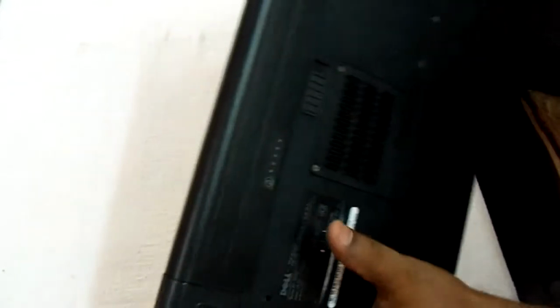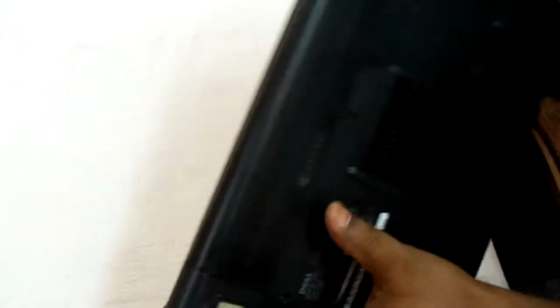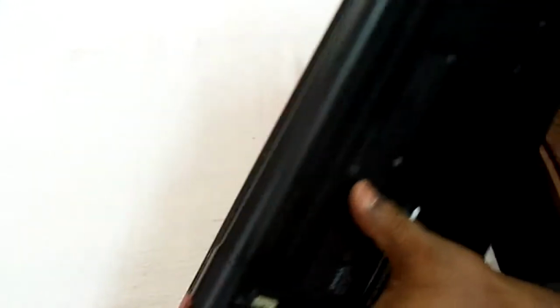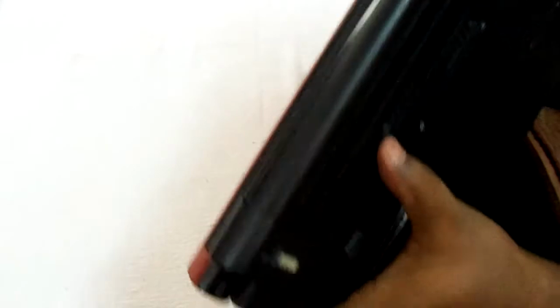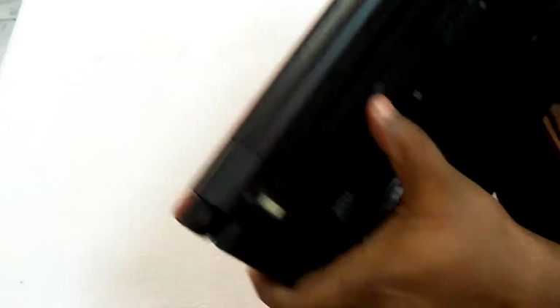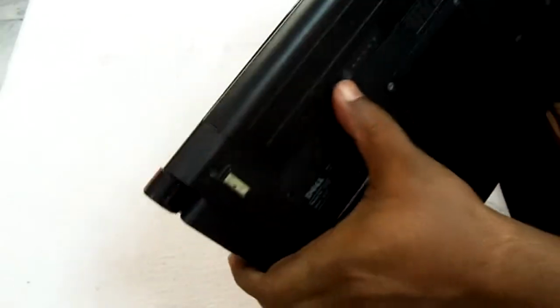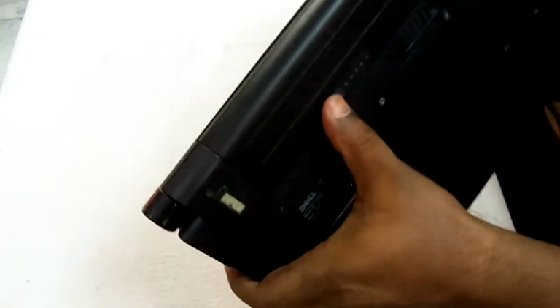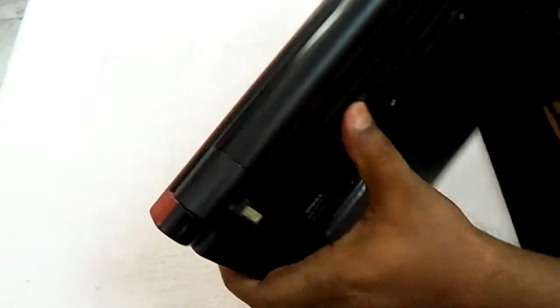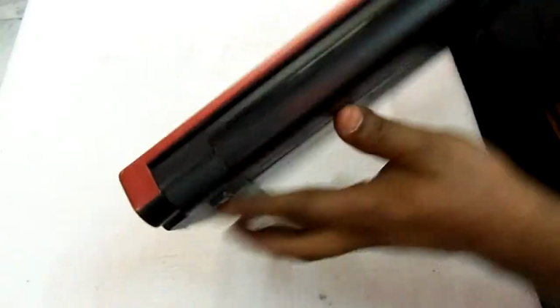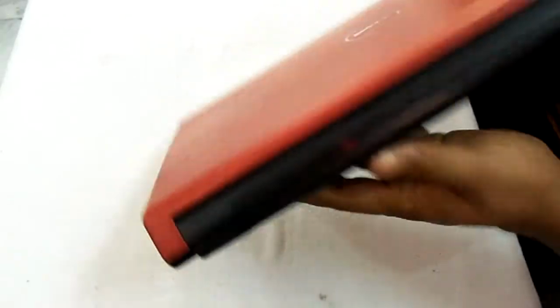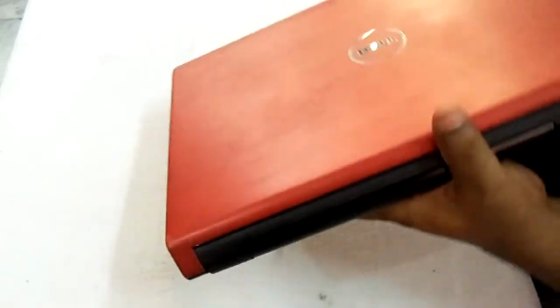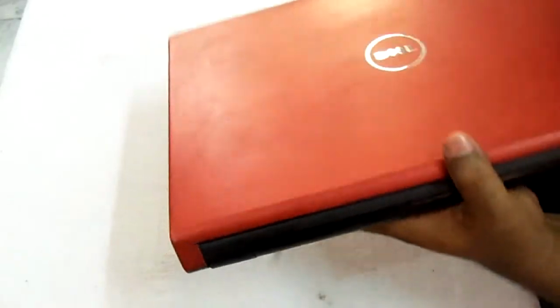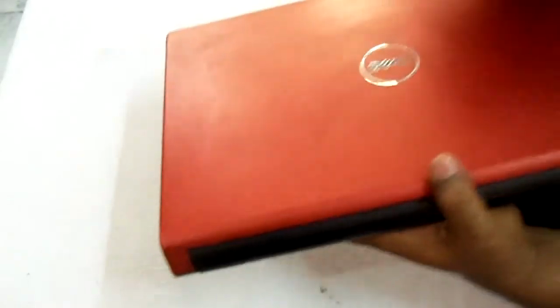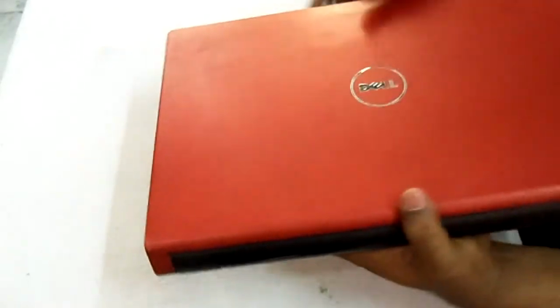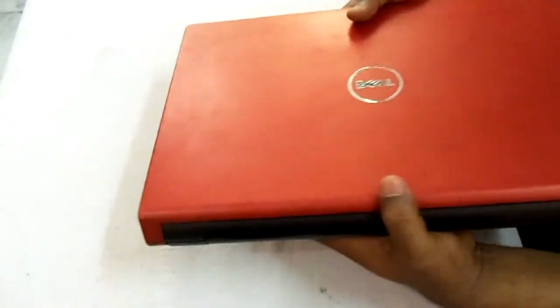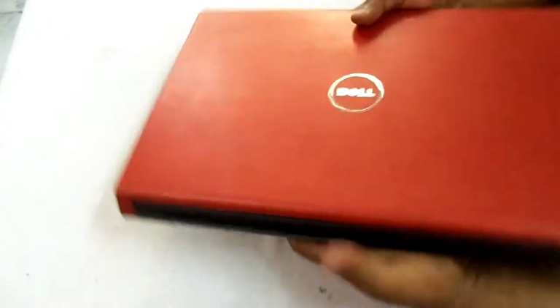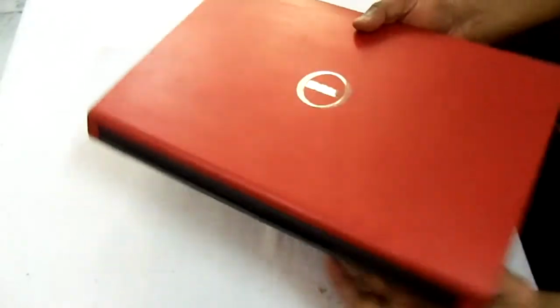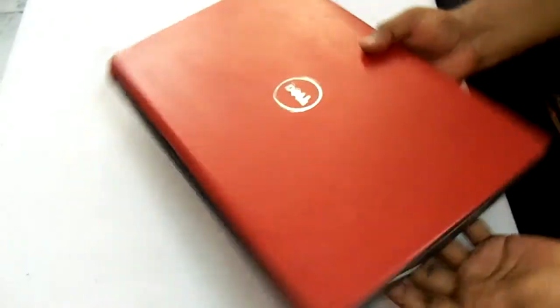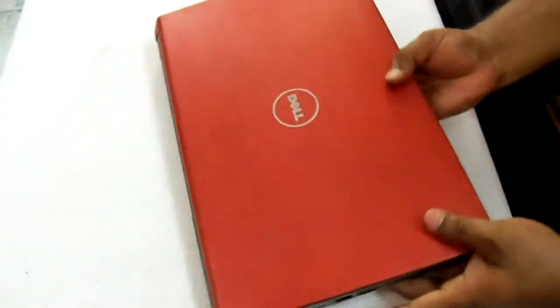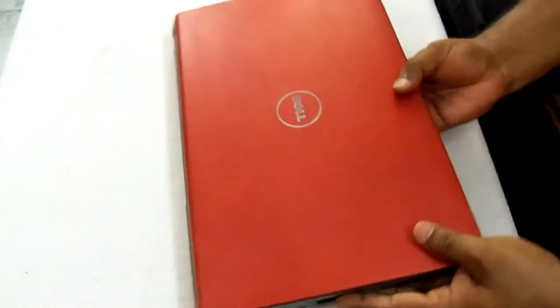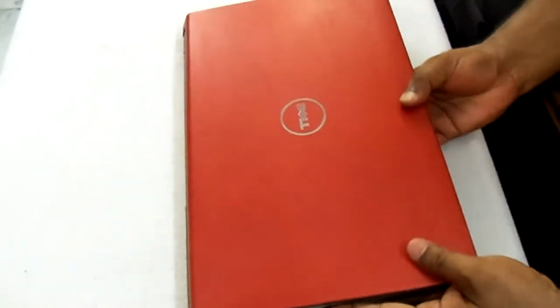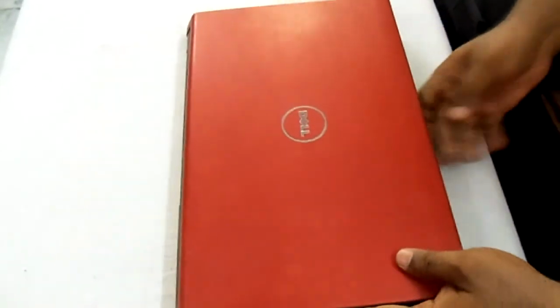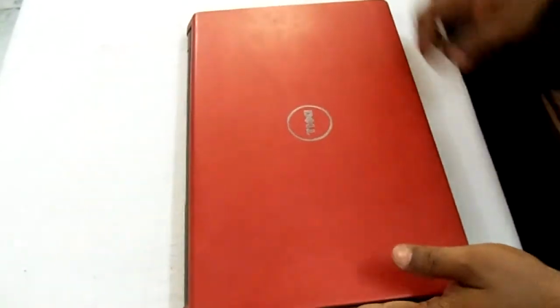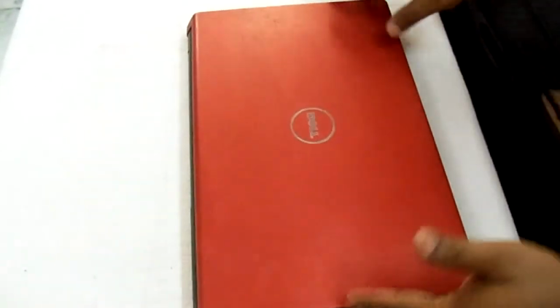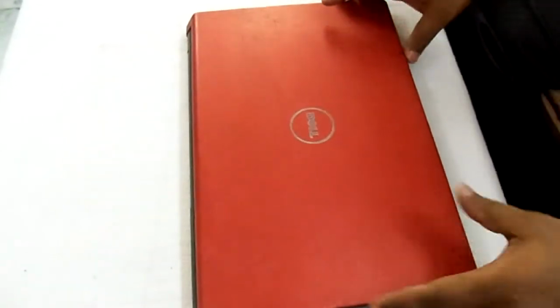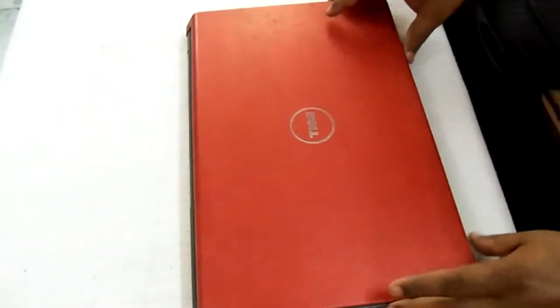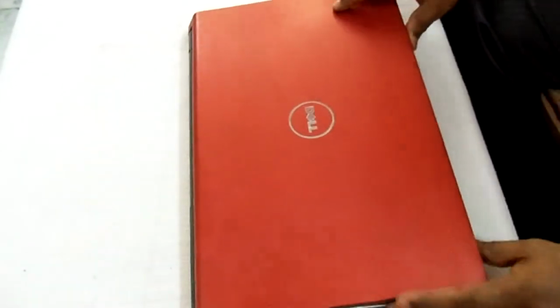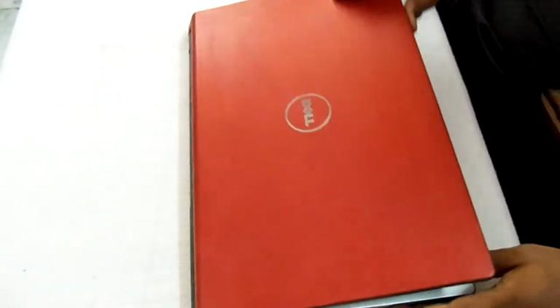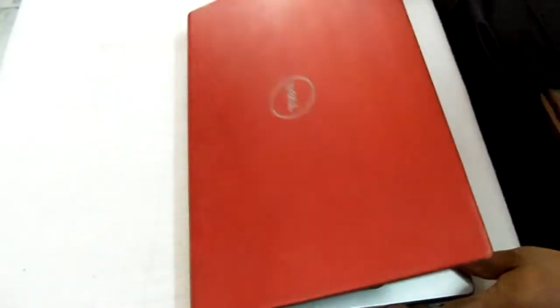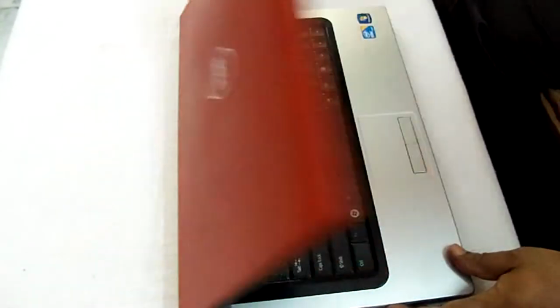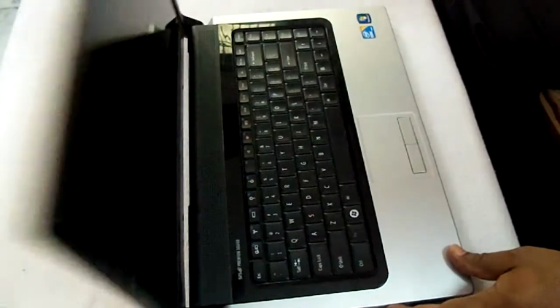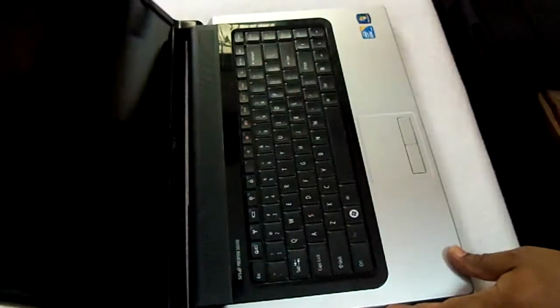The battery is now fixed. Now the laptop is ready to go.